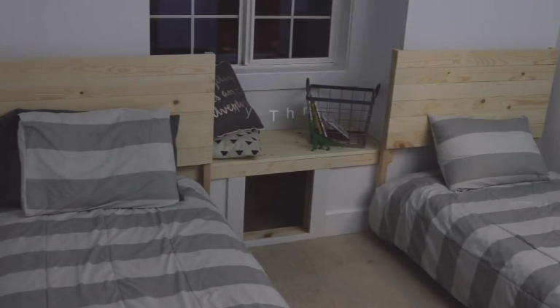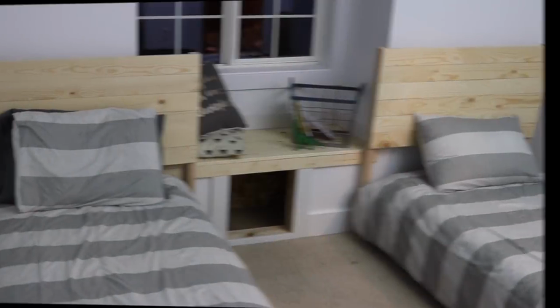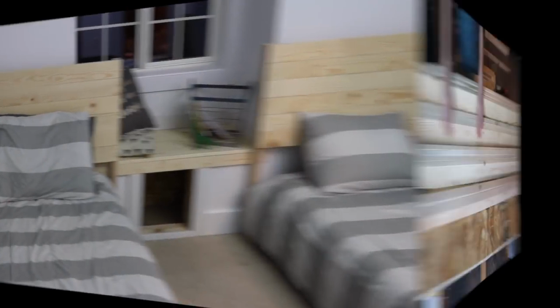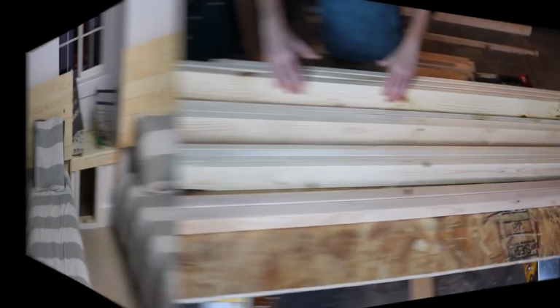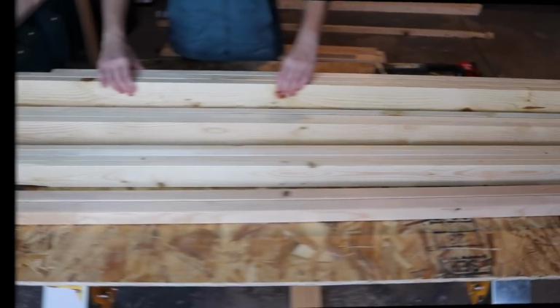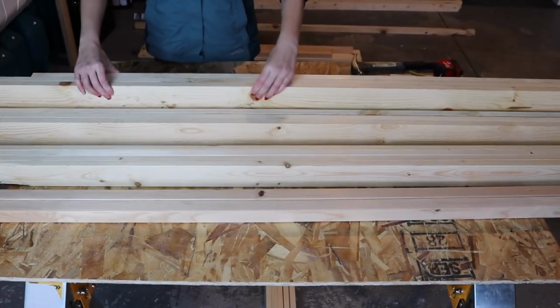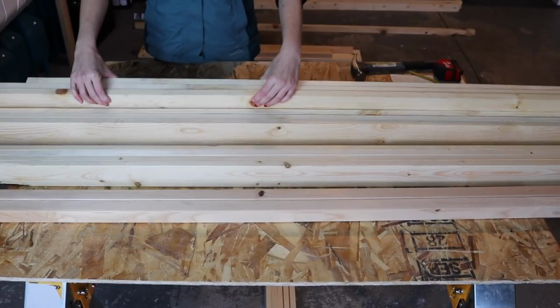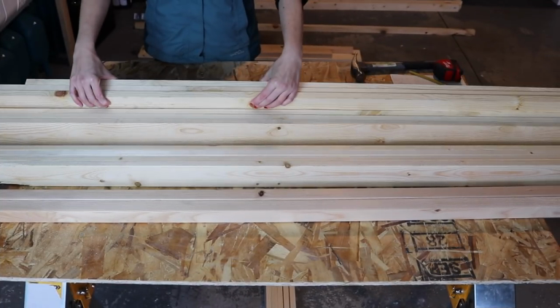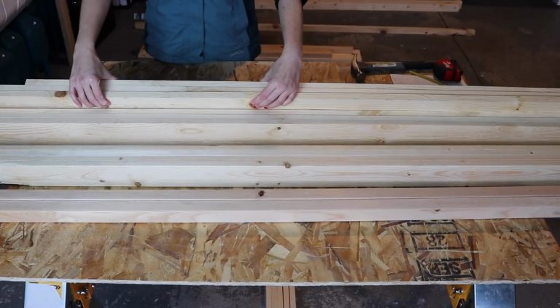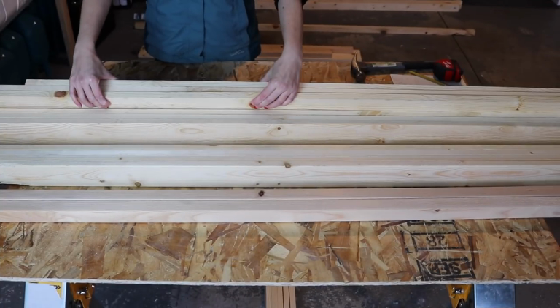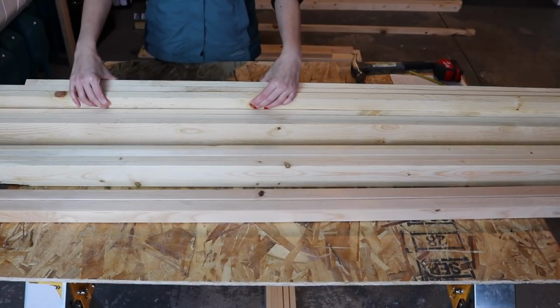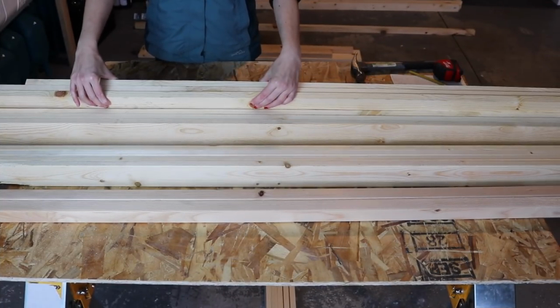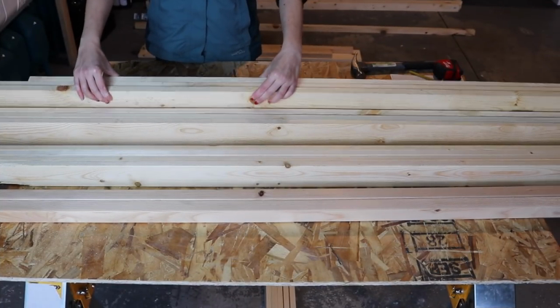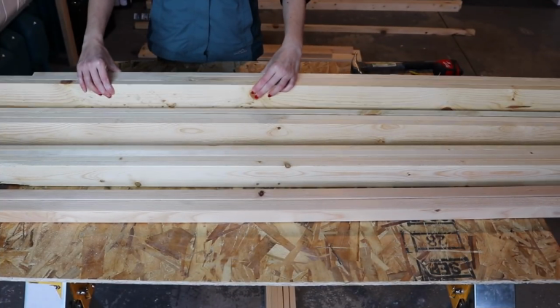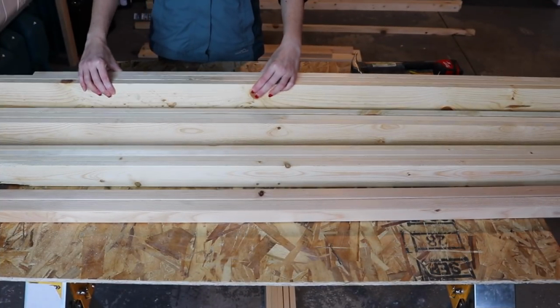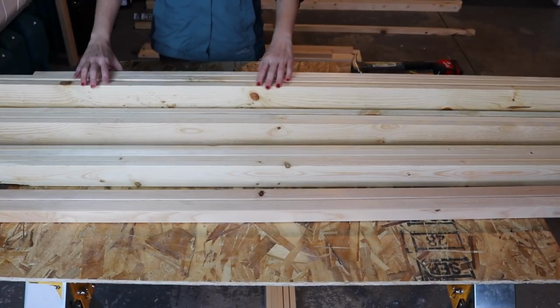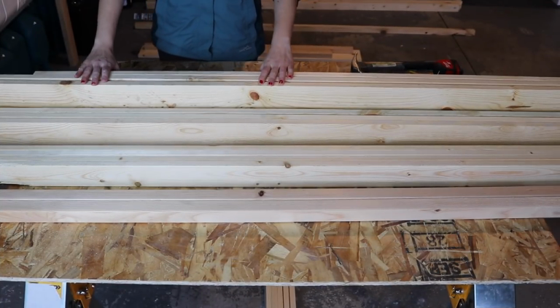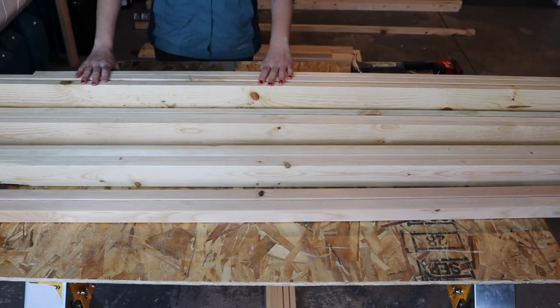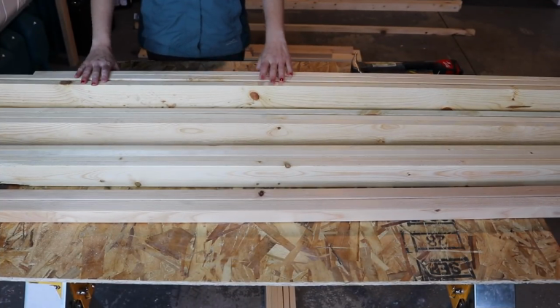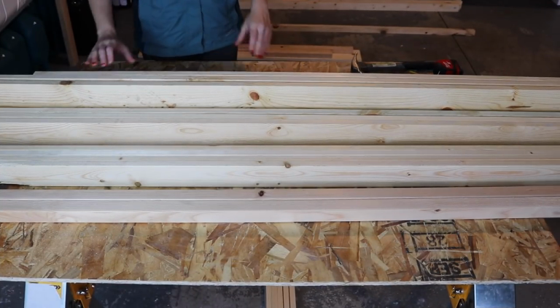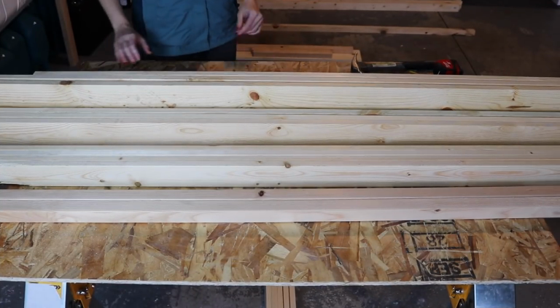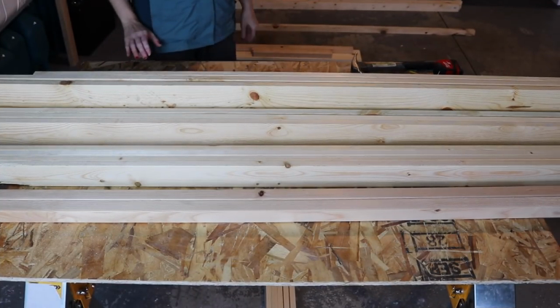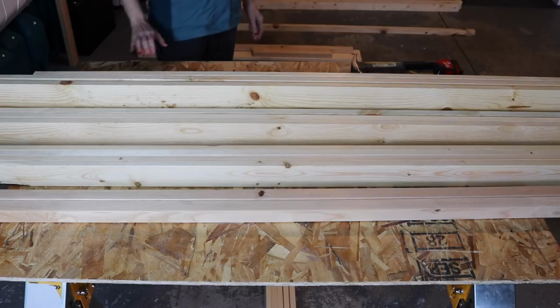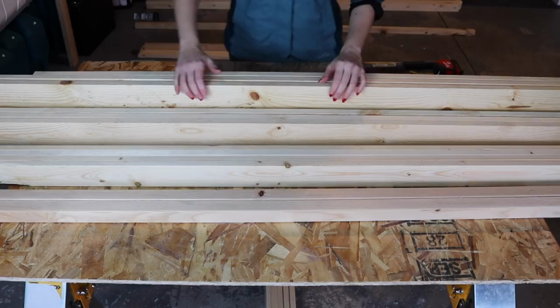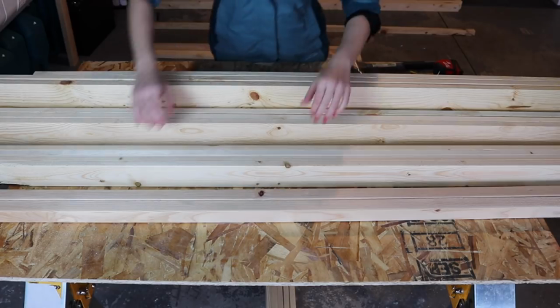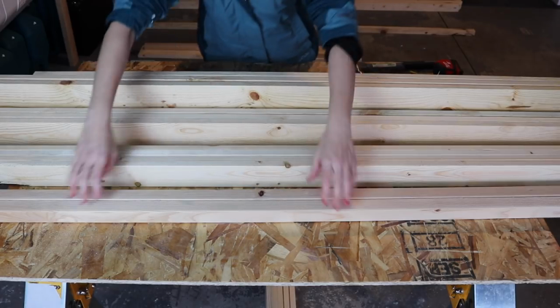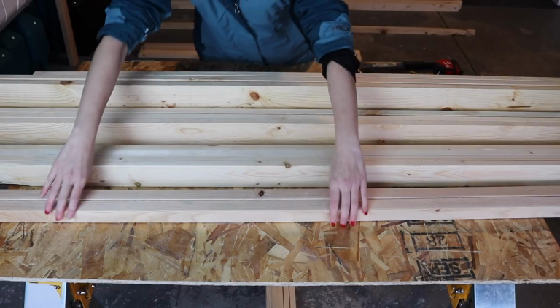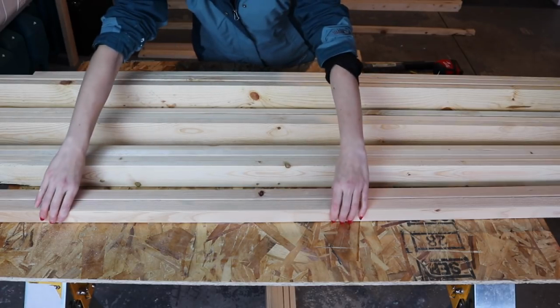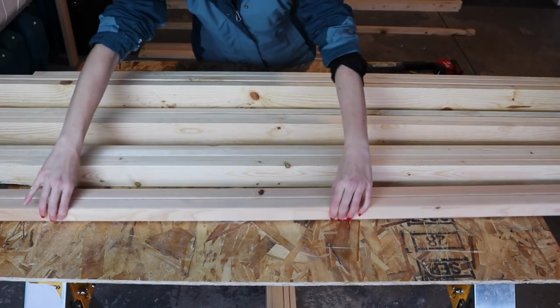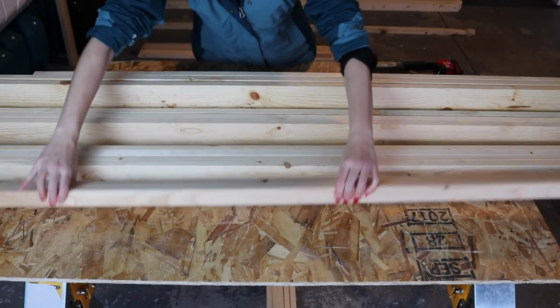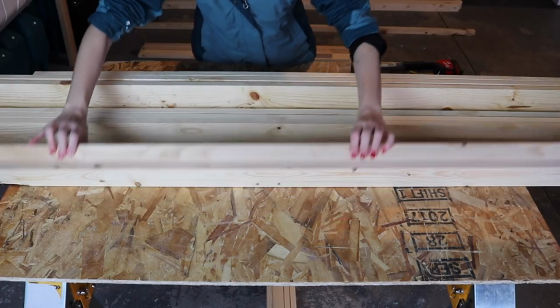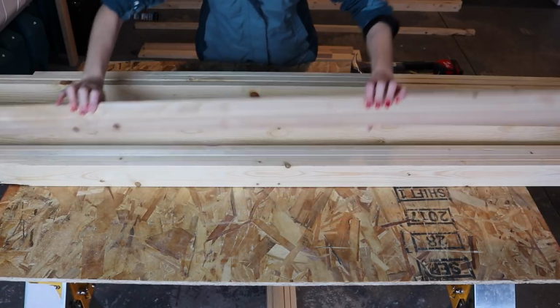Hi guys, welcome back for day two in our boys bedroom makeover week. Today I'm going to show you how we made their DIY wooden beds.